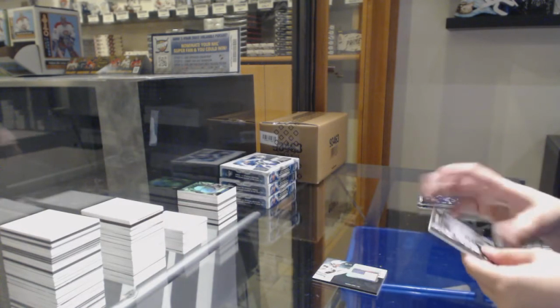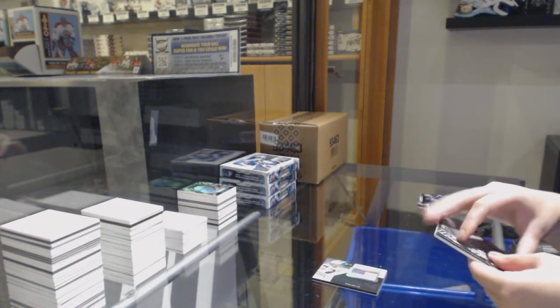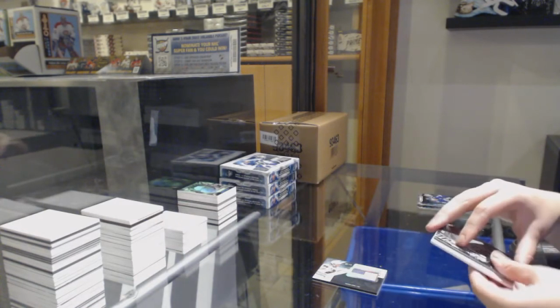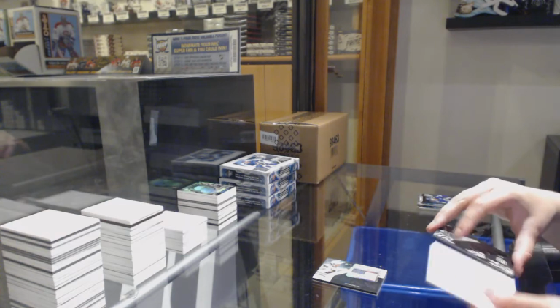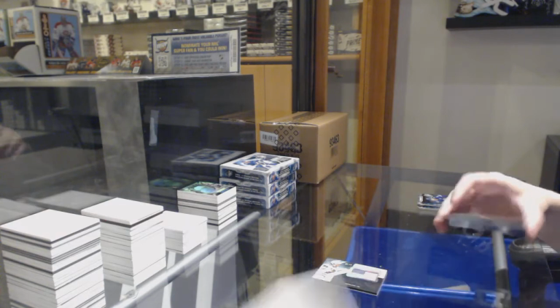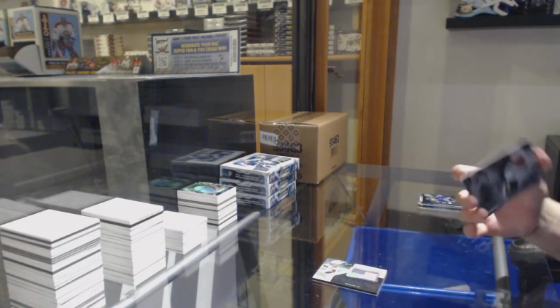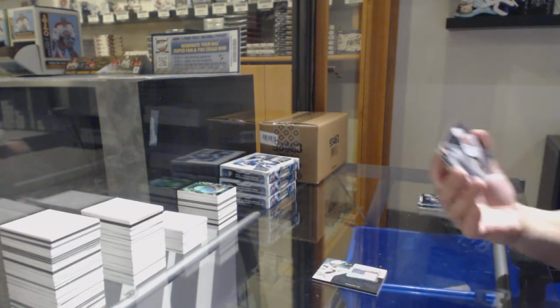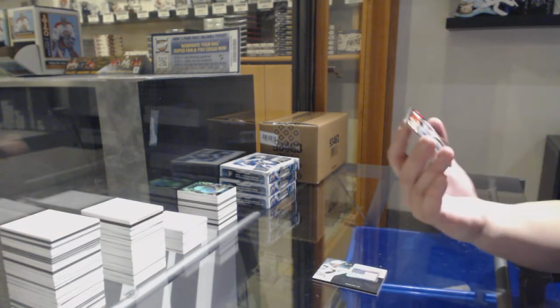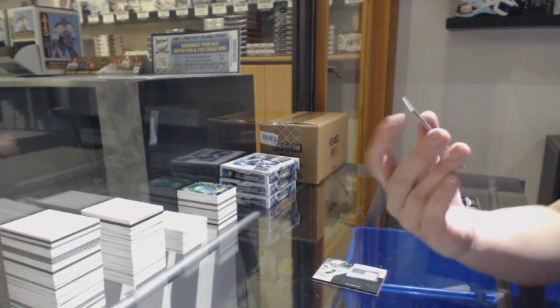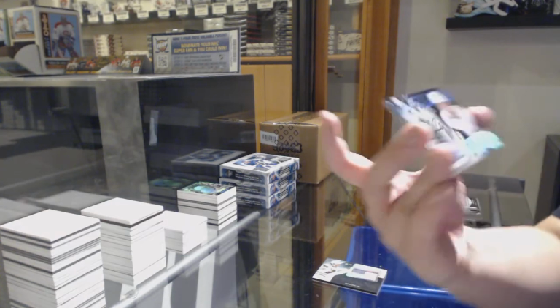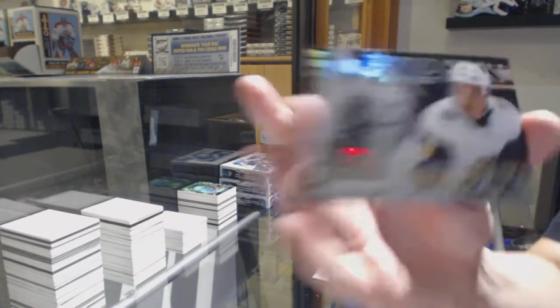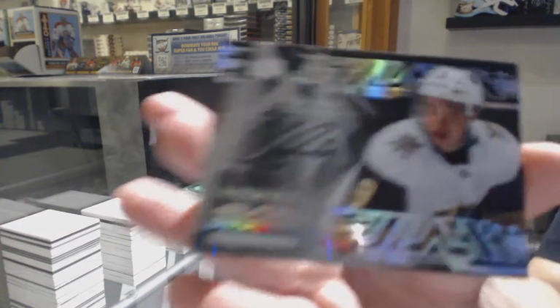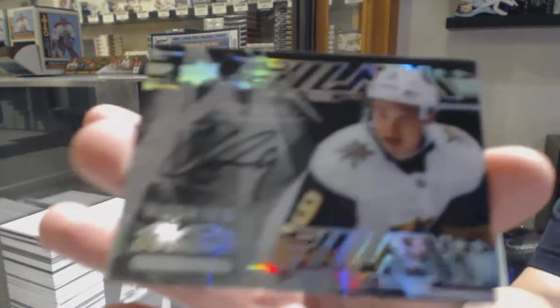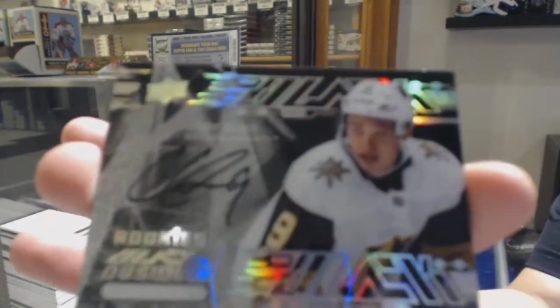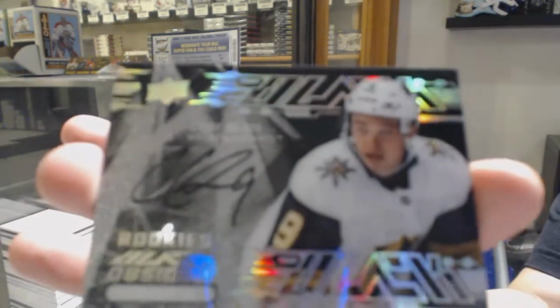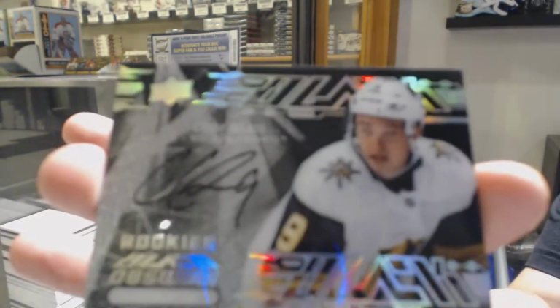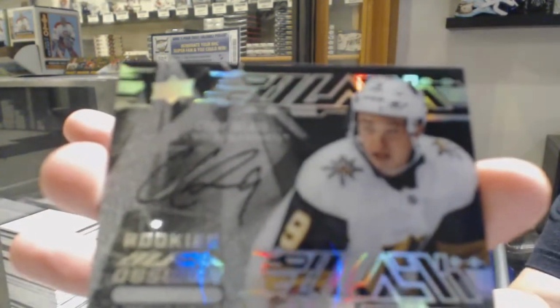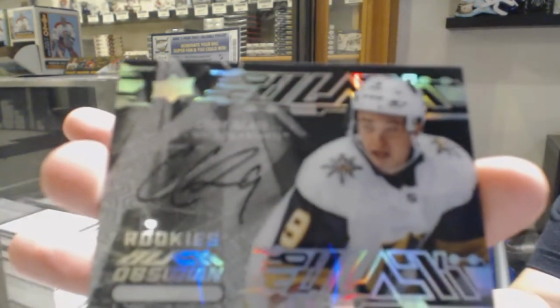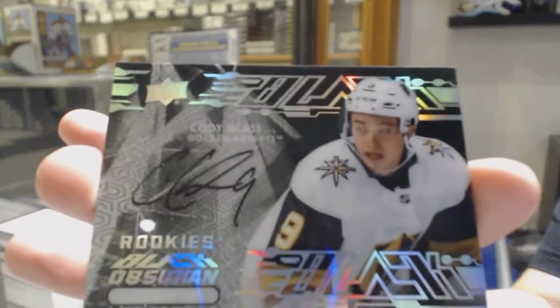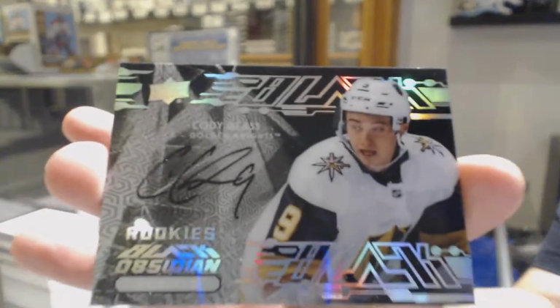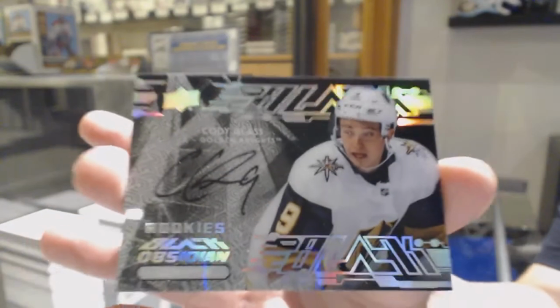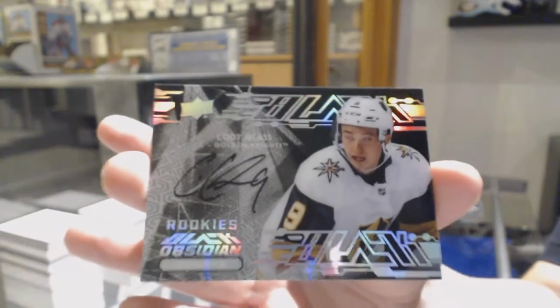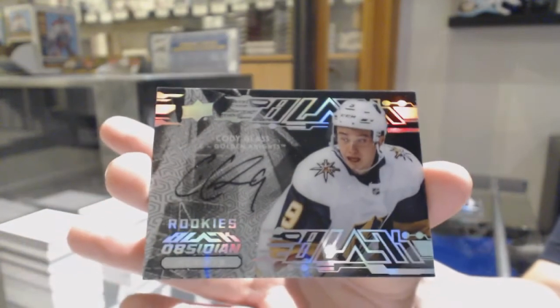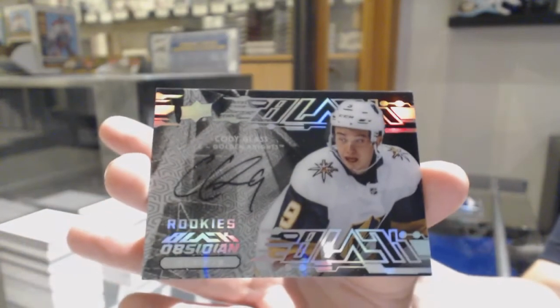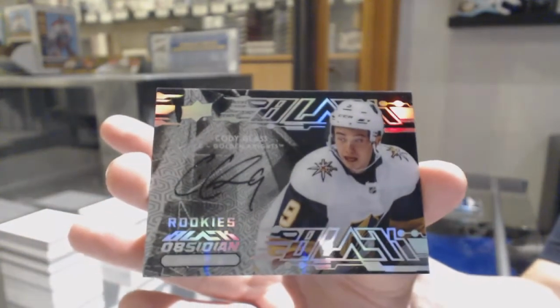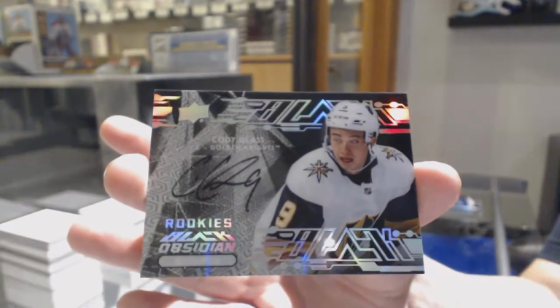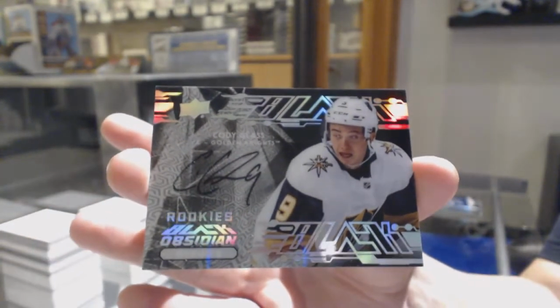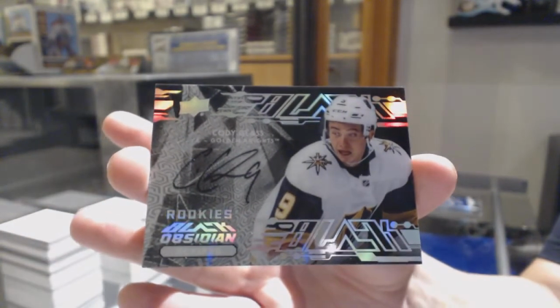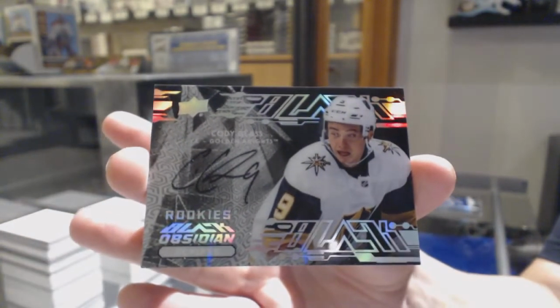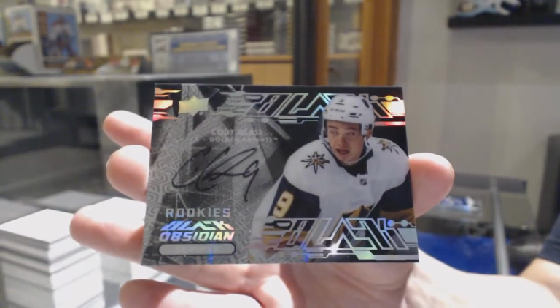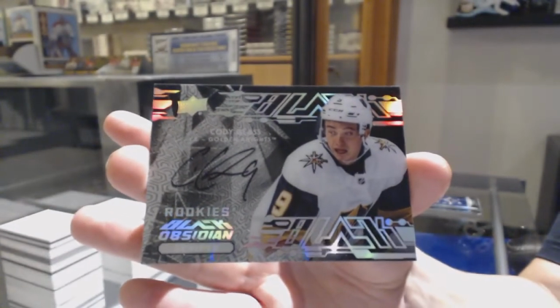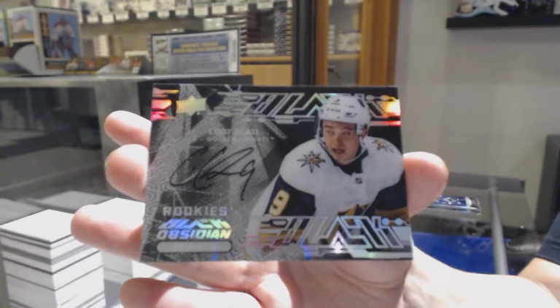We've got an Obsidian Scripps Auto for Vegas, Cody Glass, rookie Obsidian Scripps.